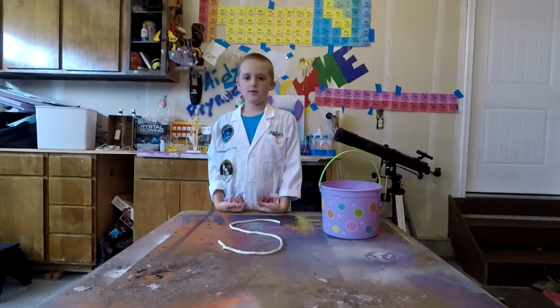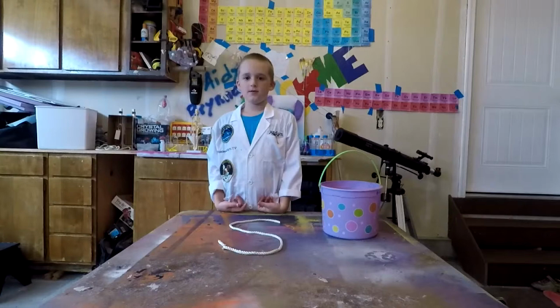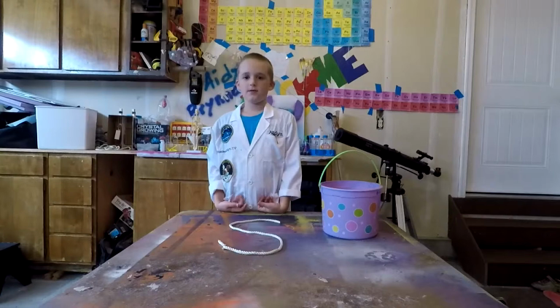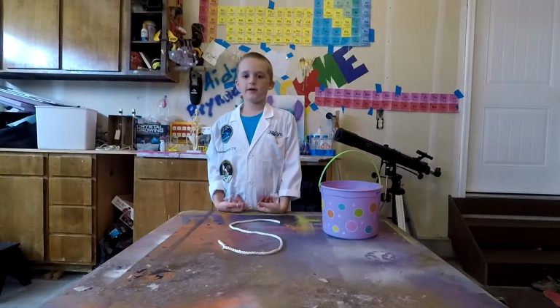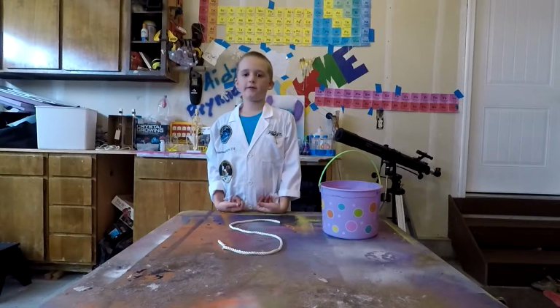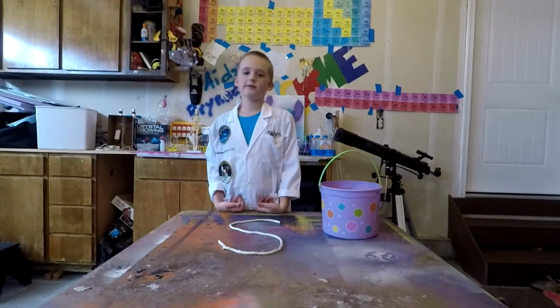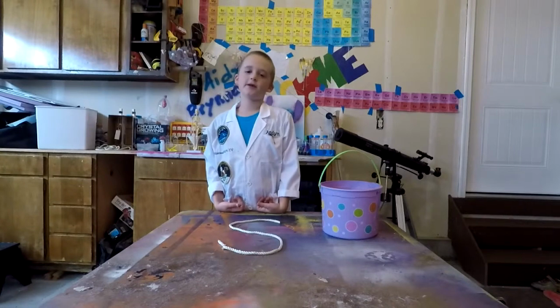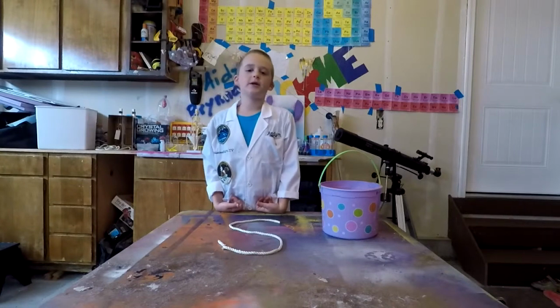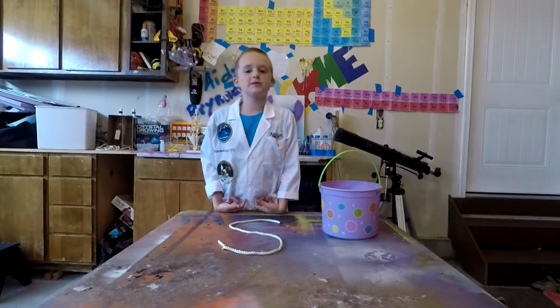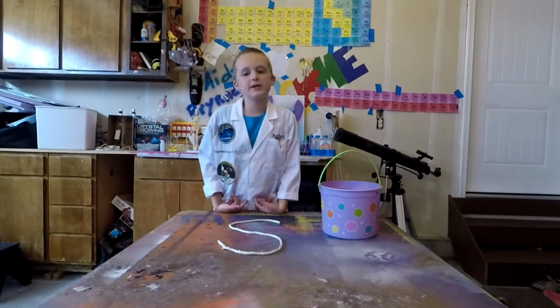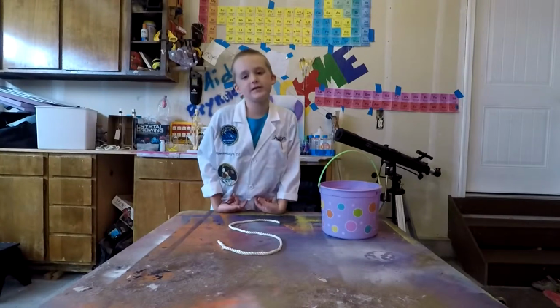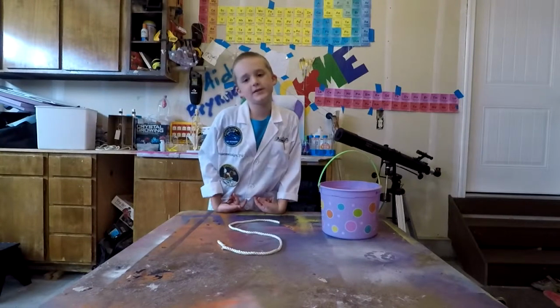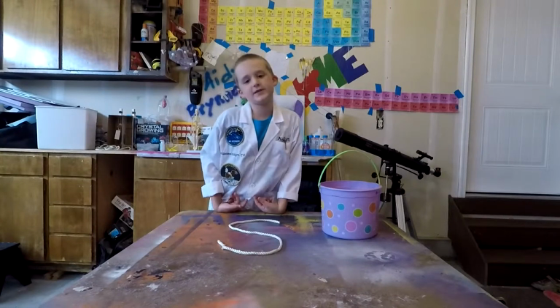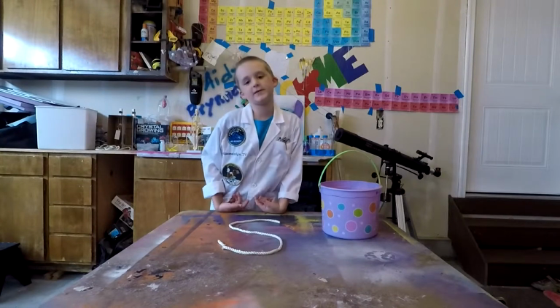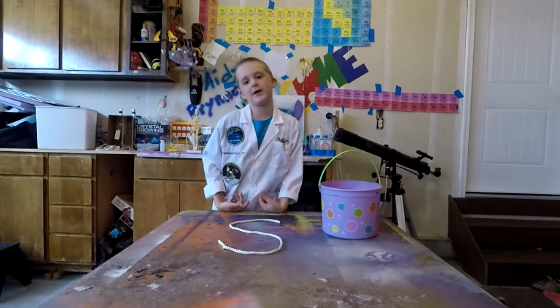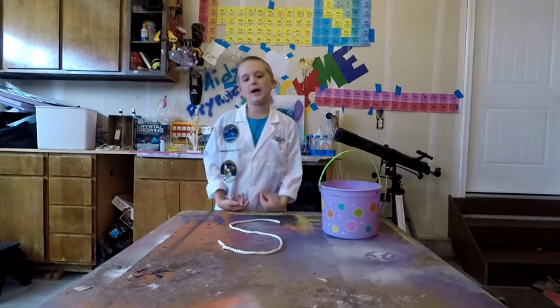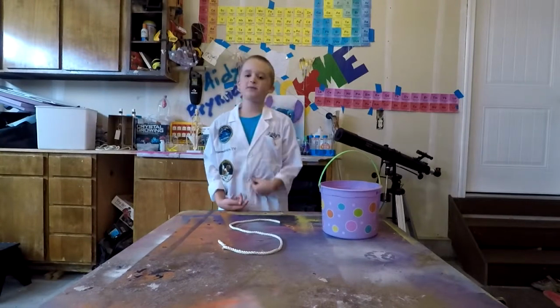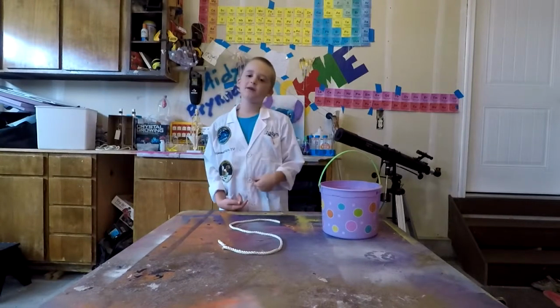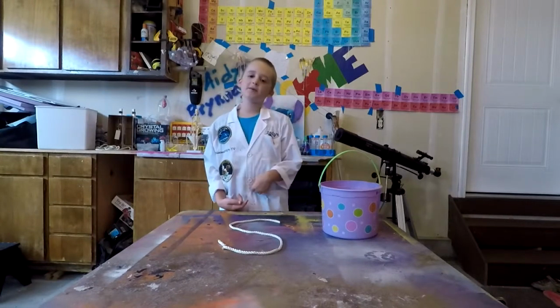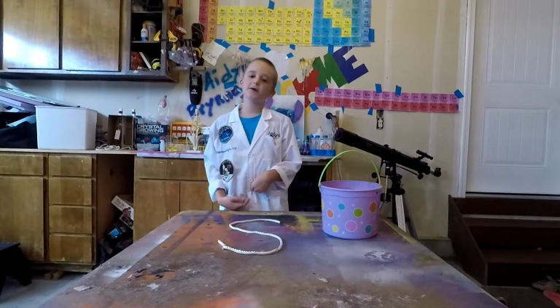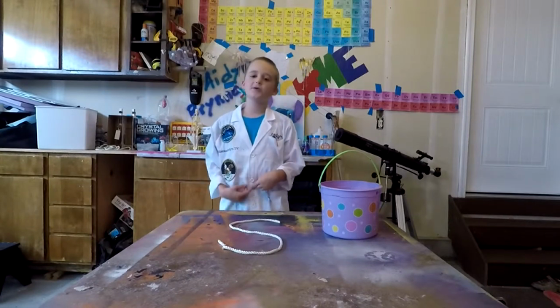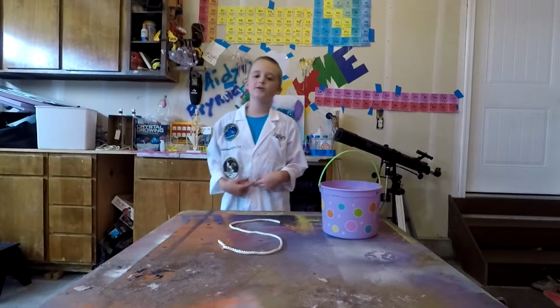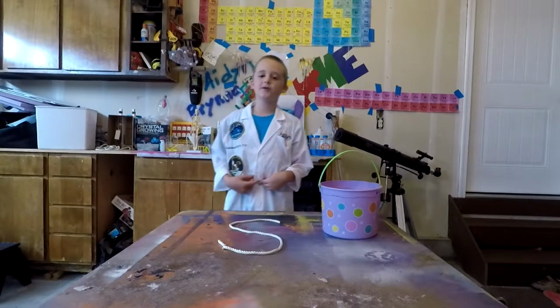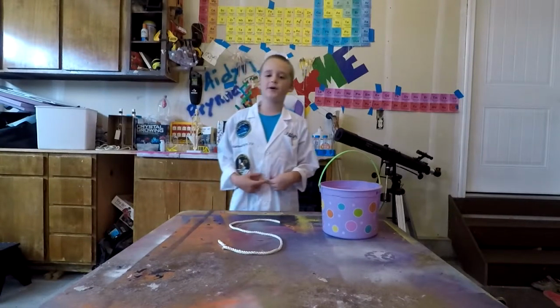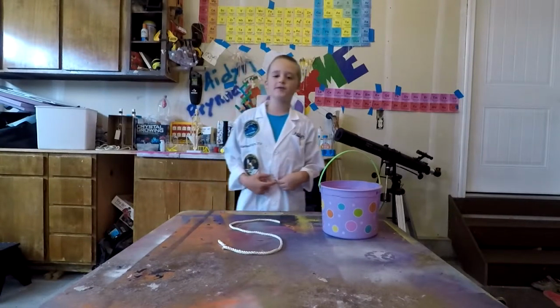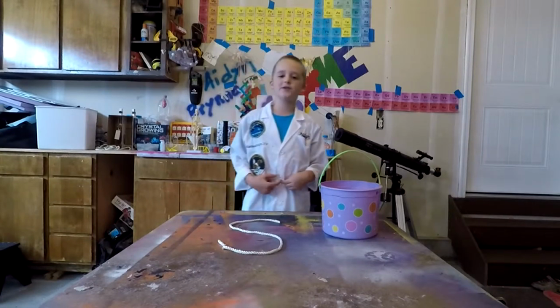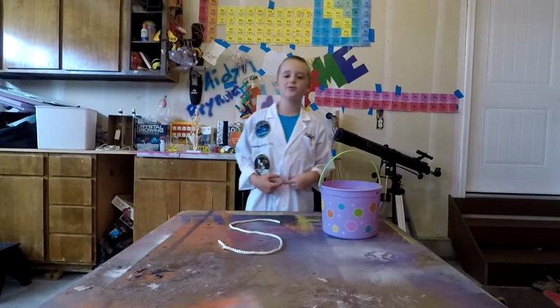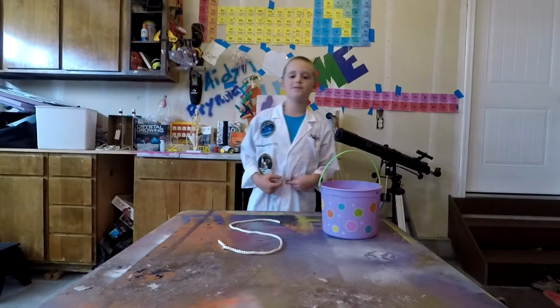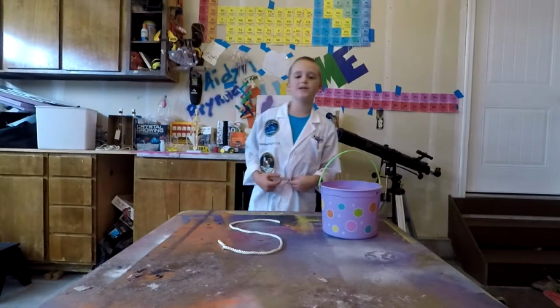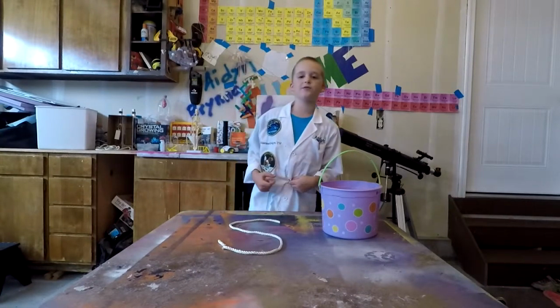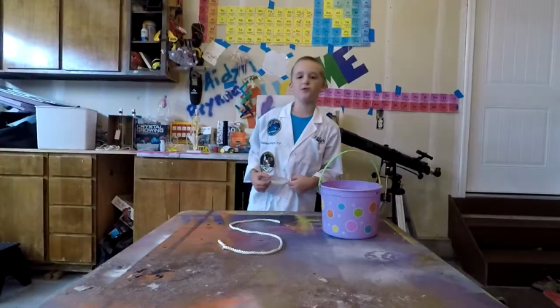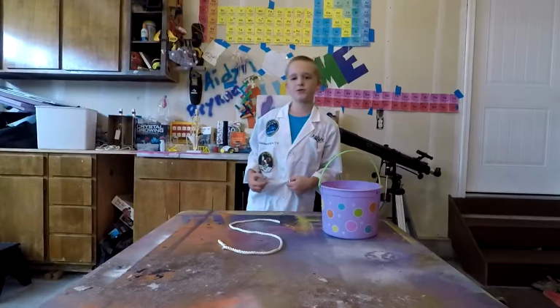Hey everyone, I'm Alciman and this is my lab. Today we are going to learn about centripetal force.